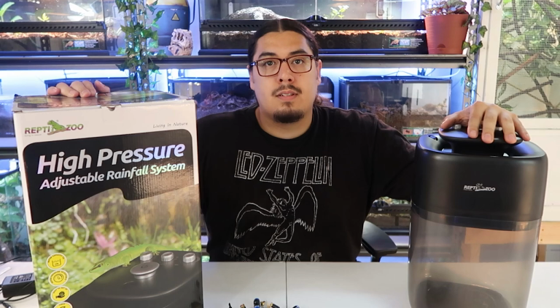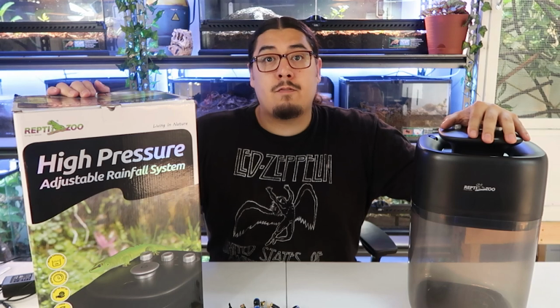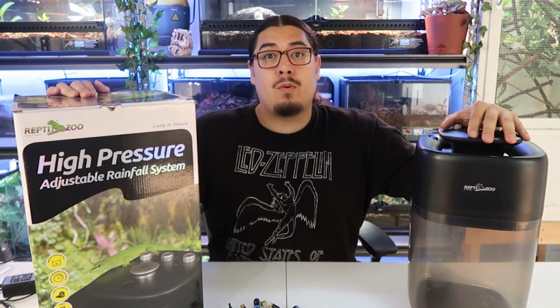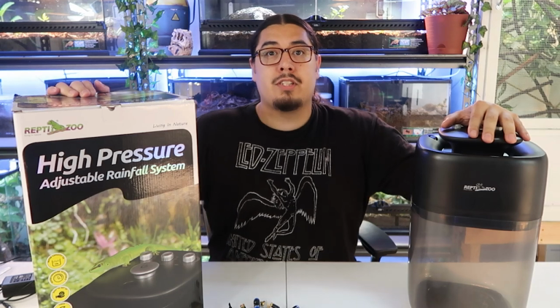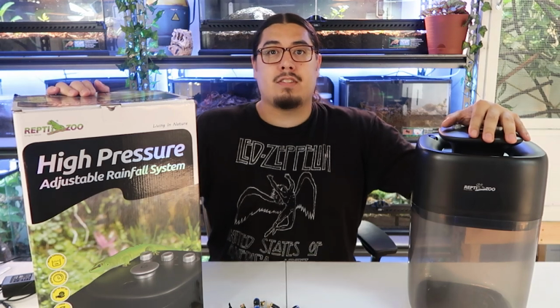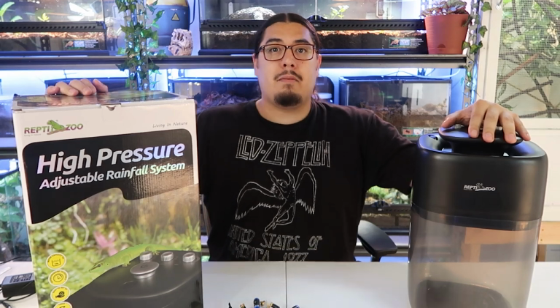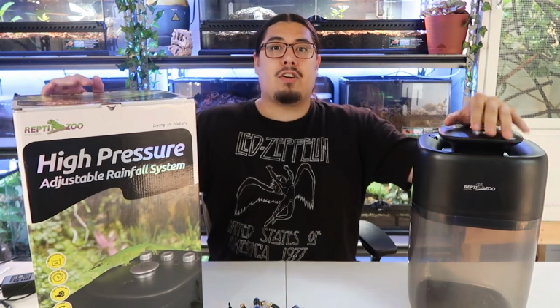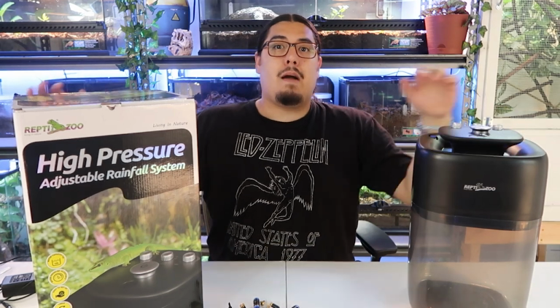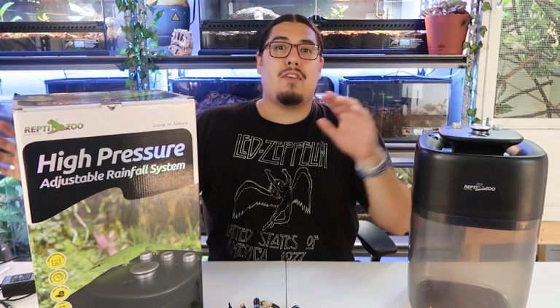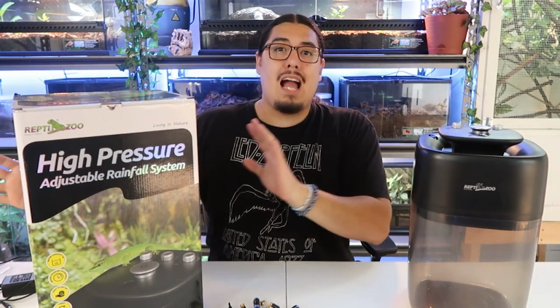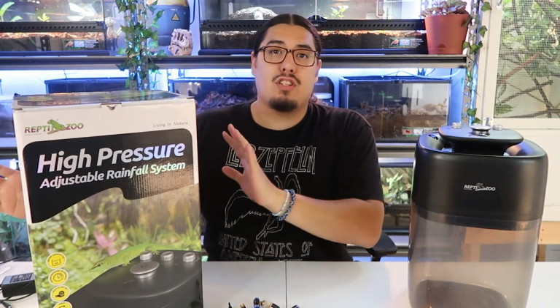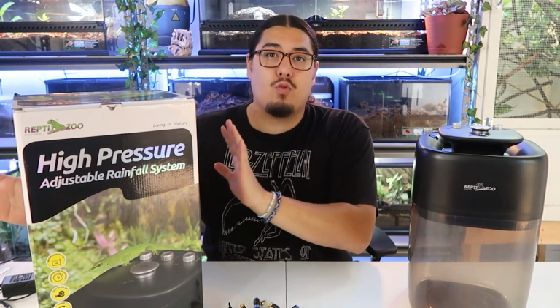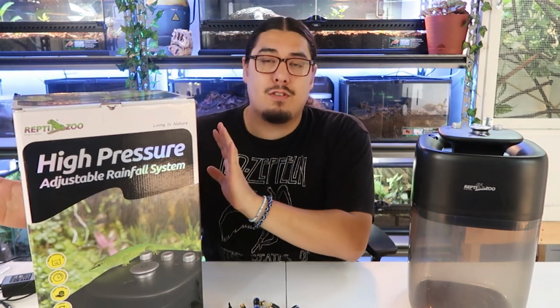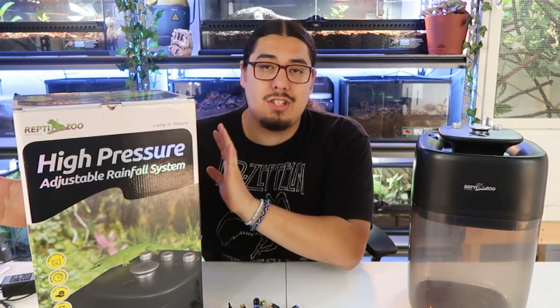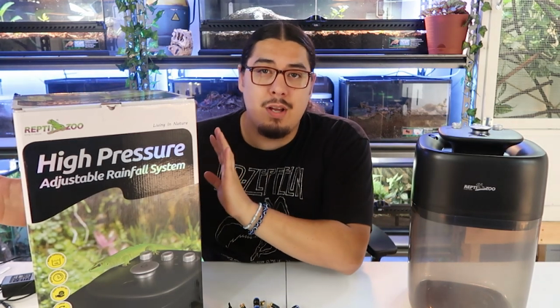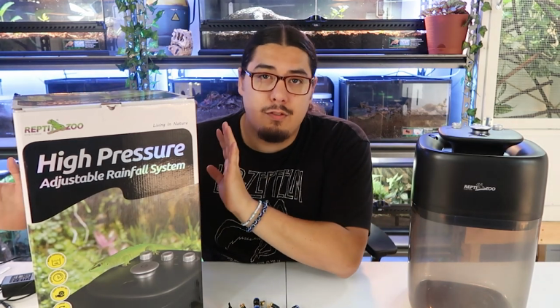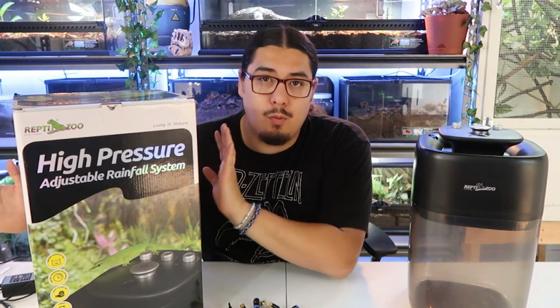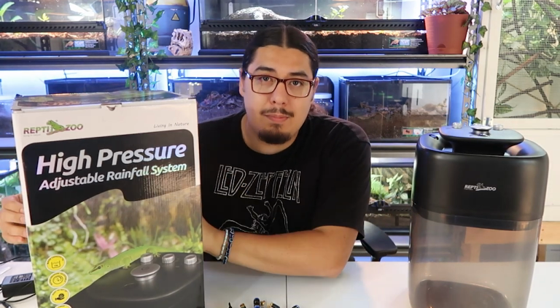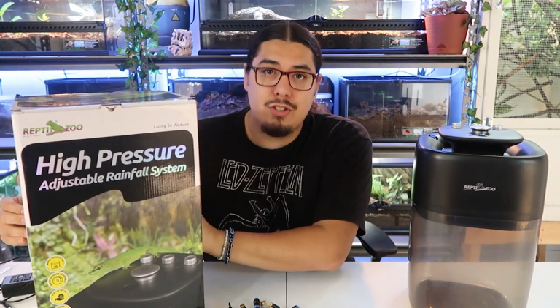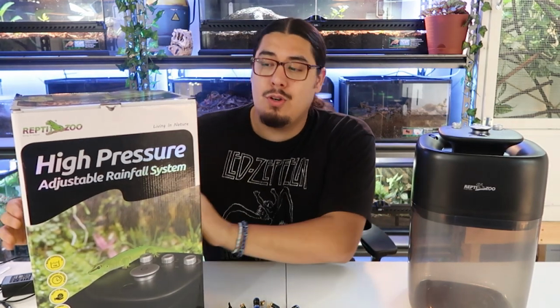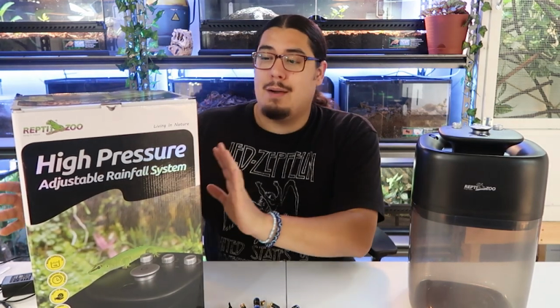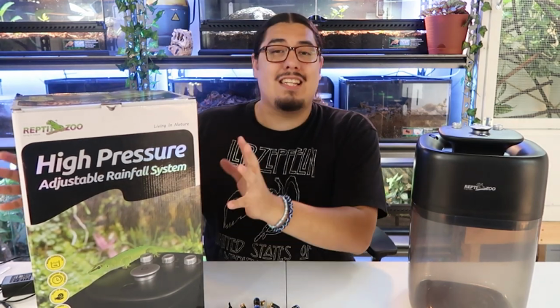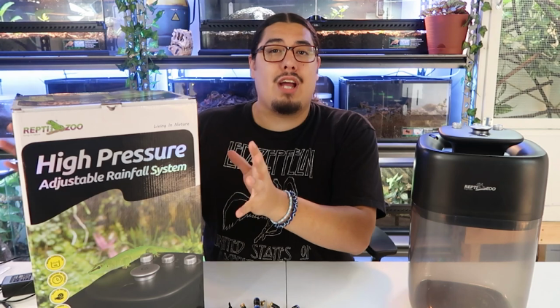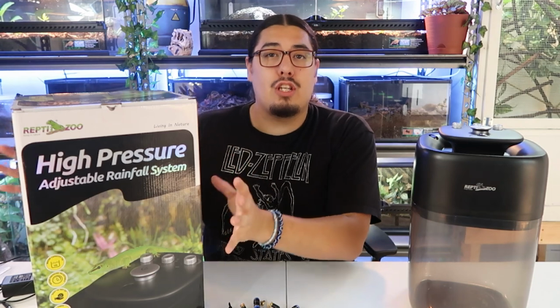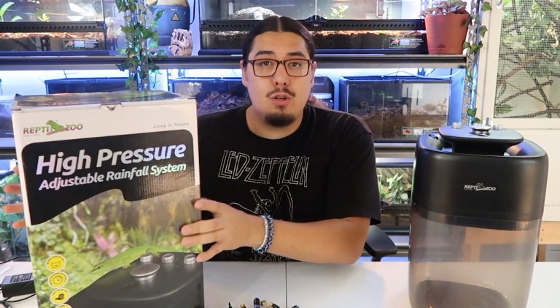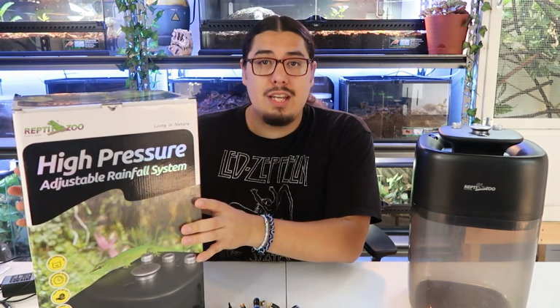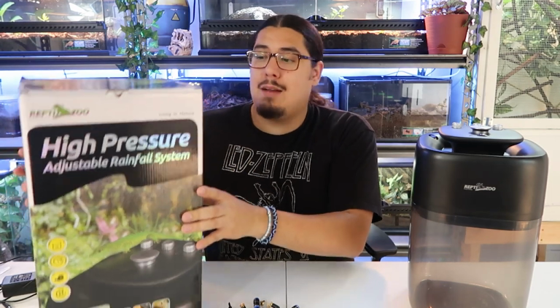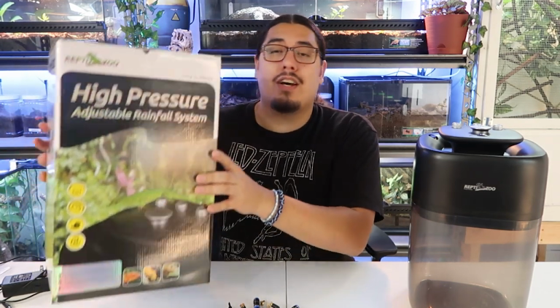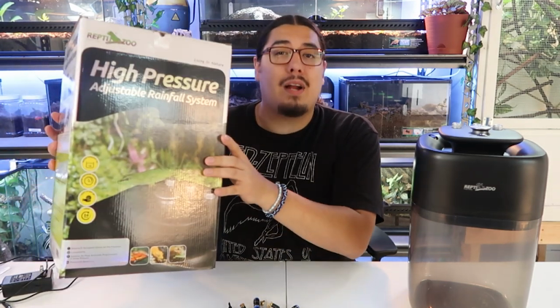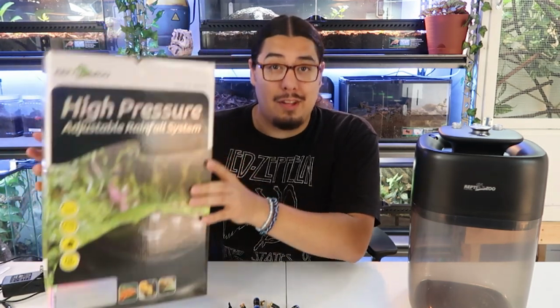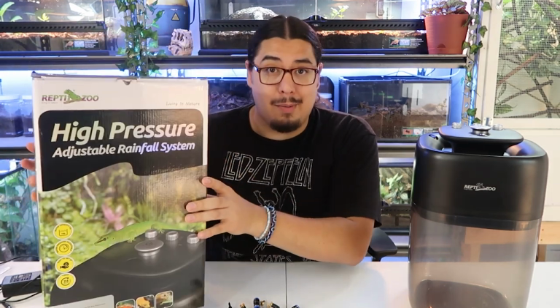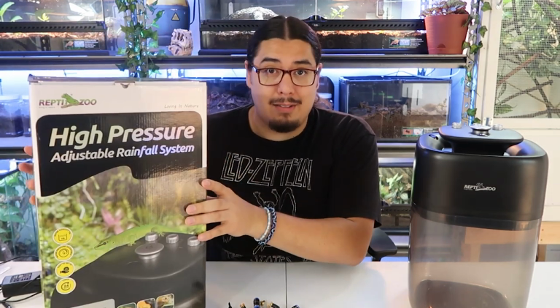Hello everybody and welcome to the channel. Today I'm going to be talking about the high pressure rainfall system from Reptizoo. I'm going to teach you how to use it and tell you what I think about it.